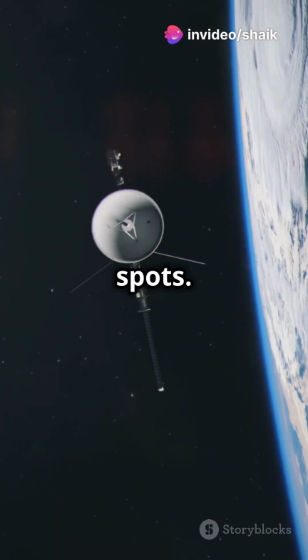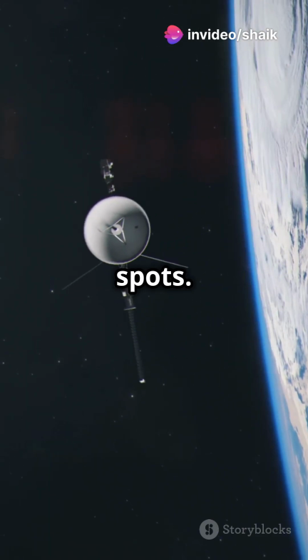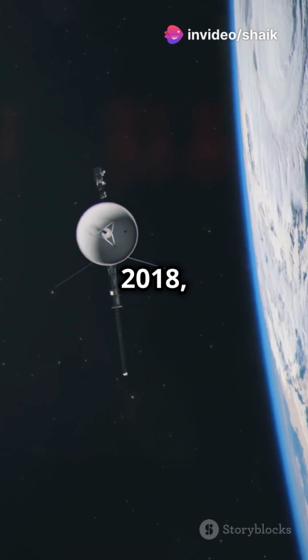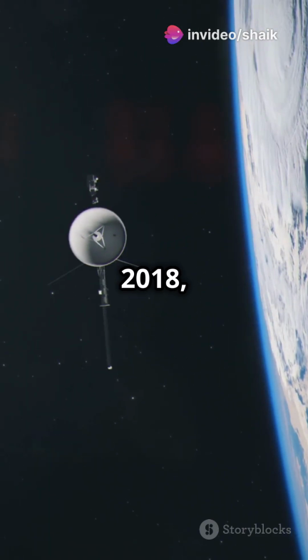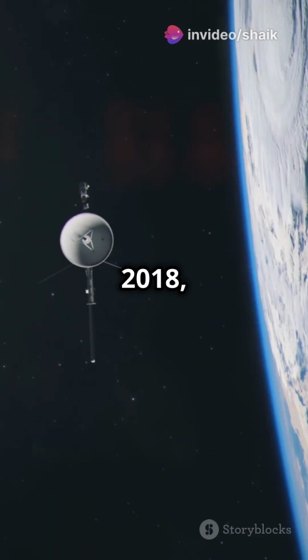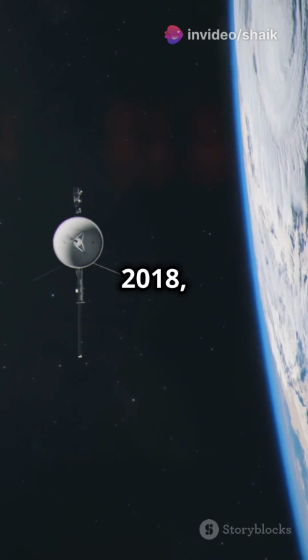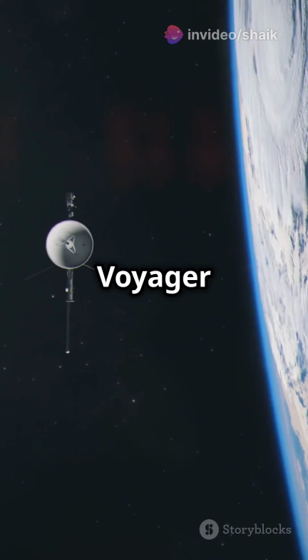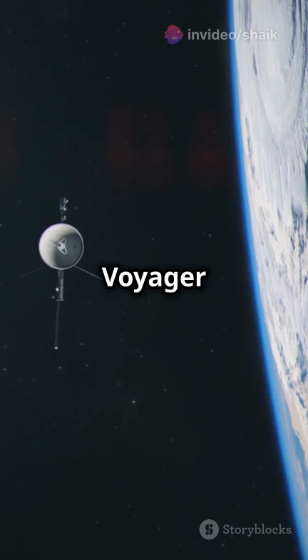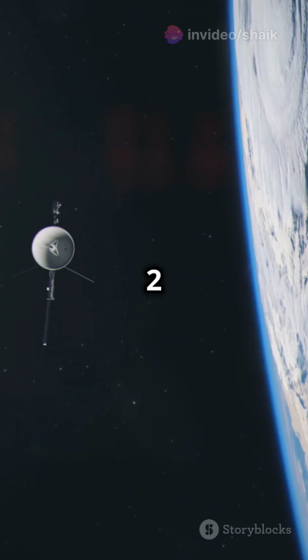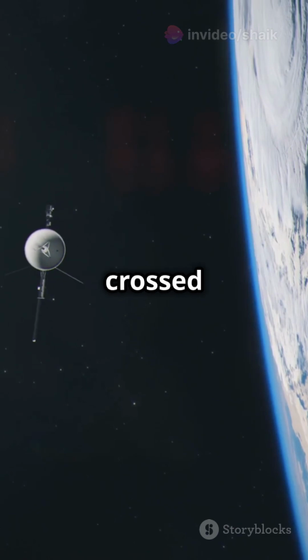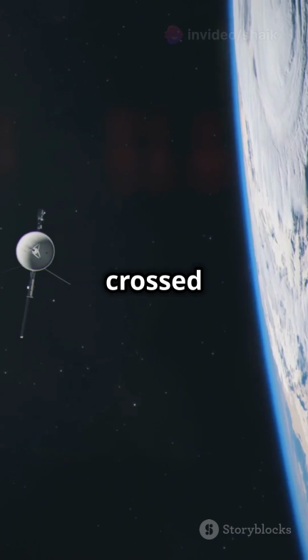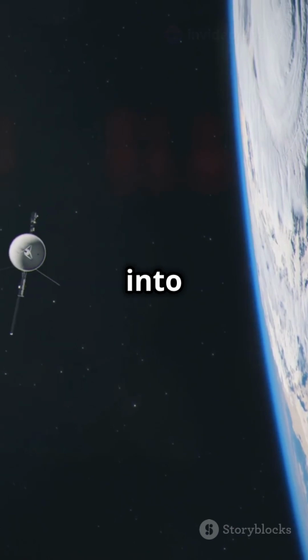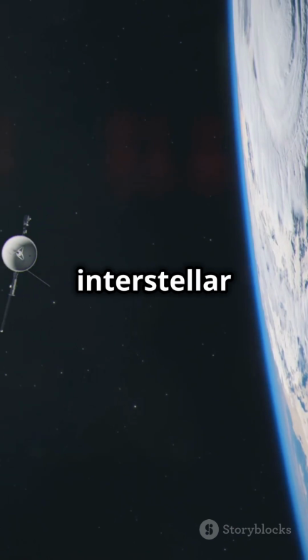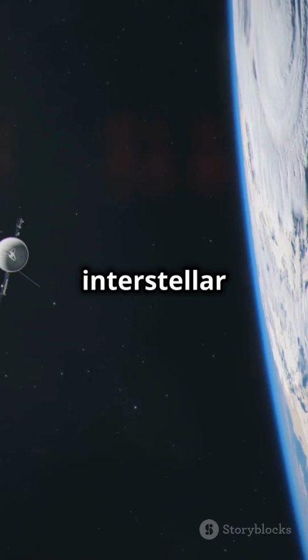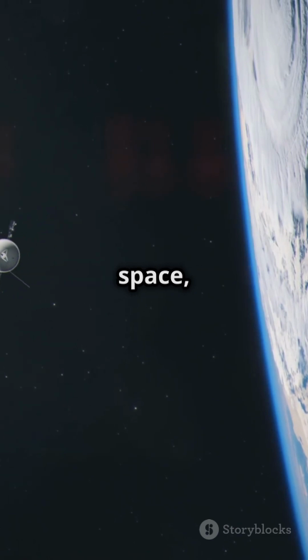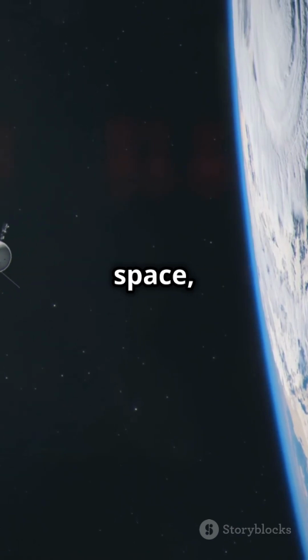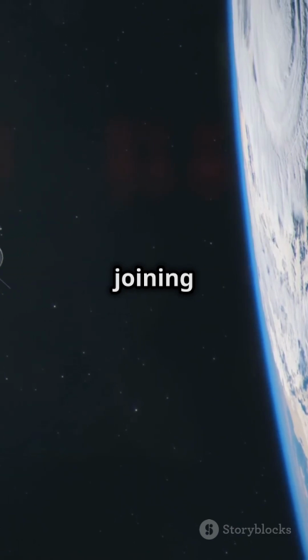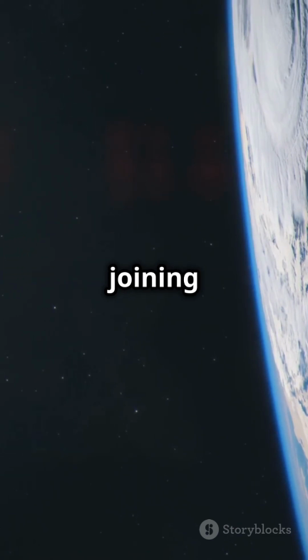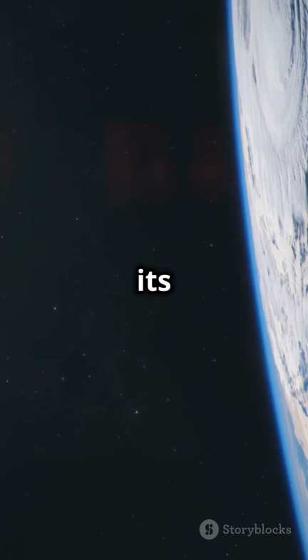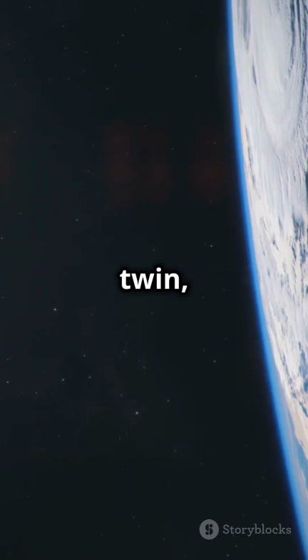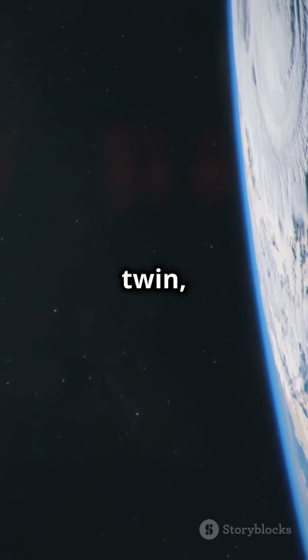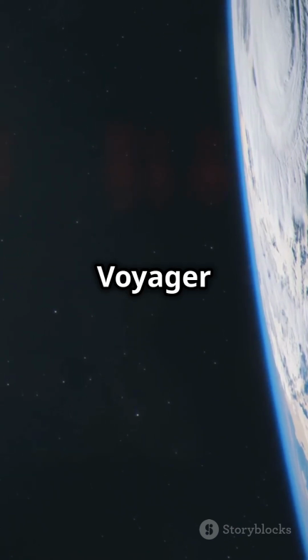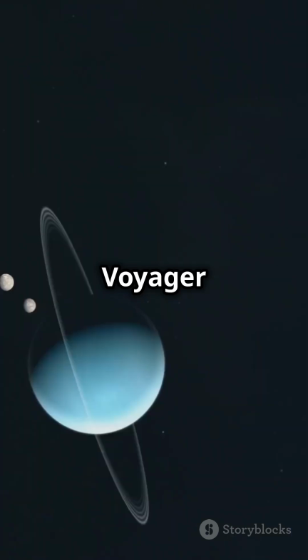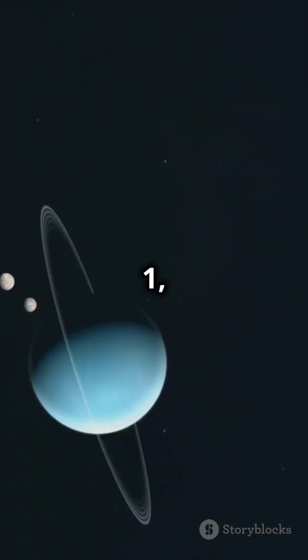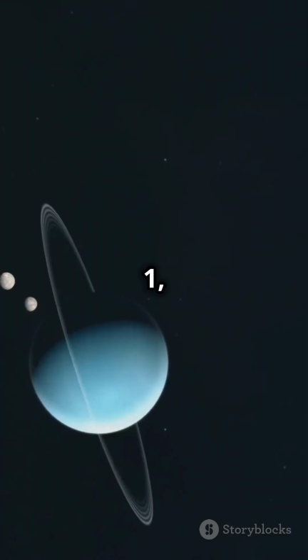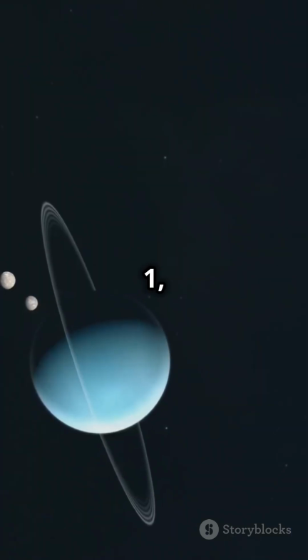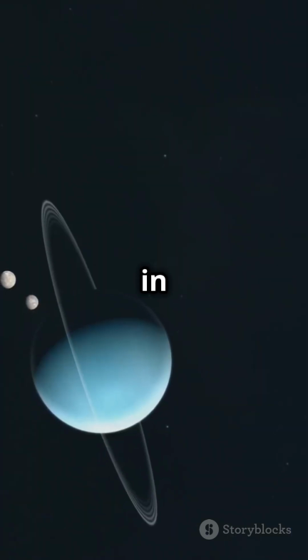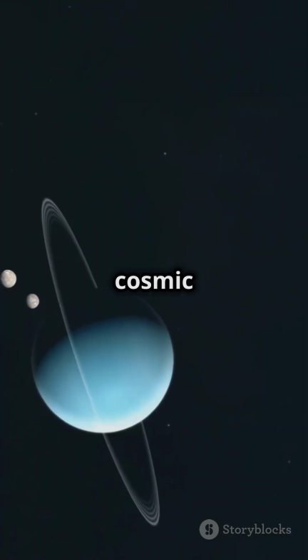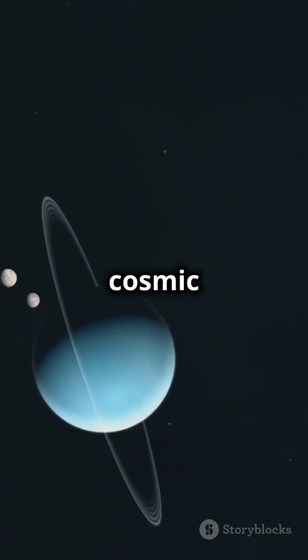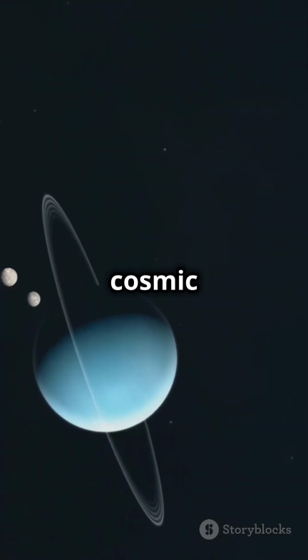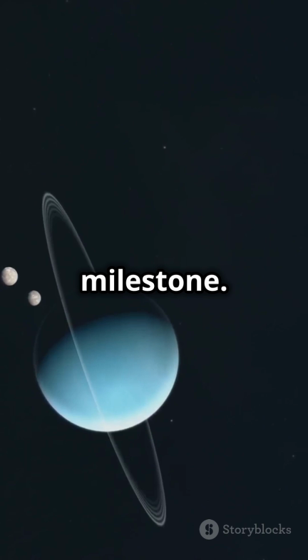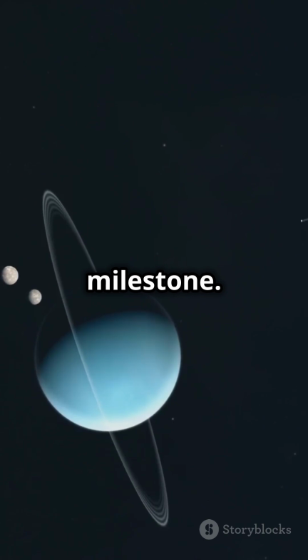In 2018, Voyager 2 crossed into interstellar space, joining its twin, Voyager 1, in this cosmic milestone.